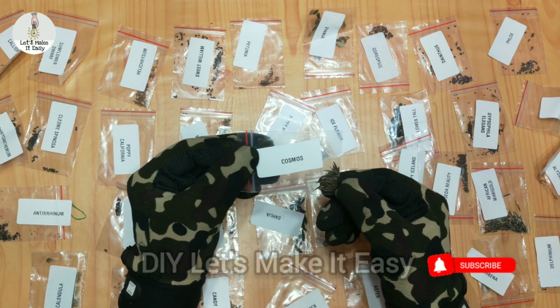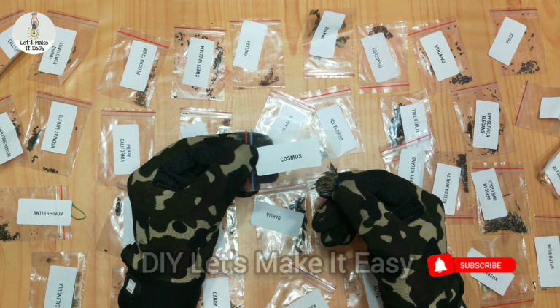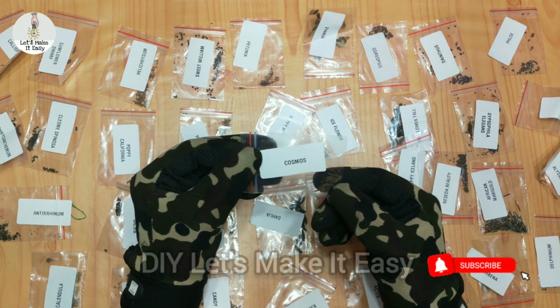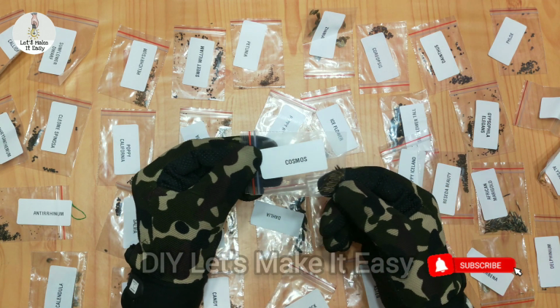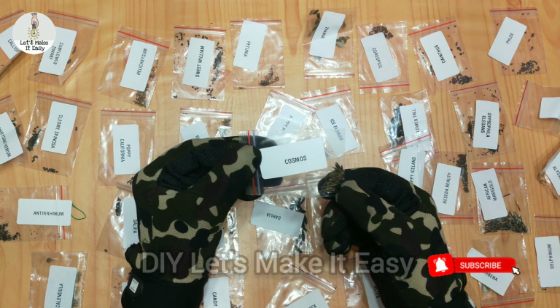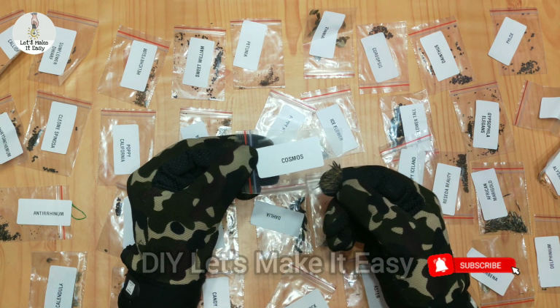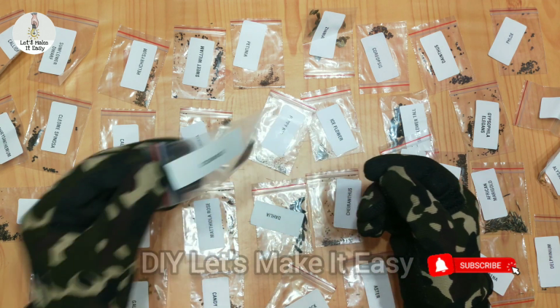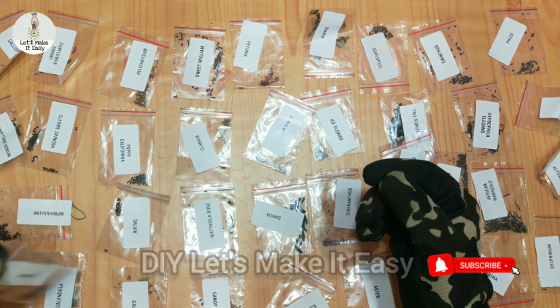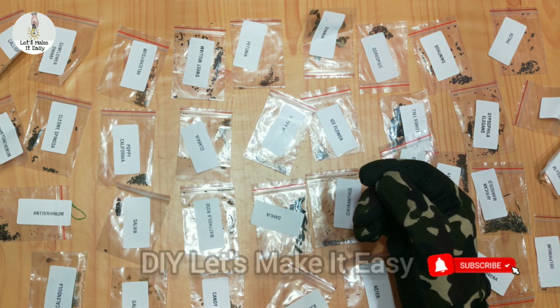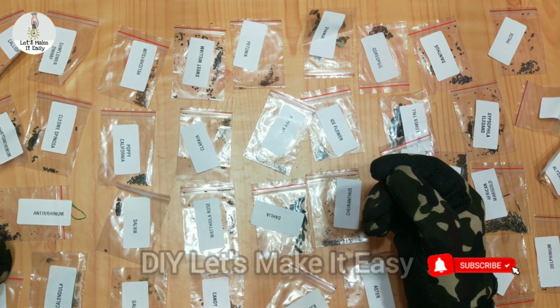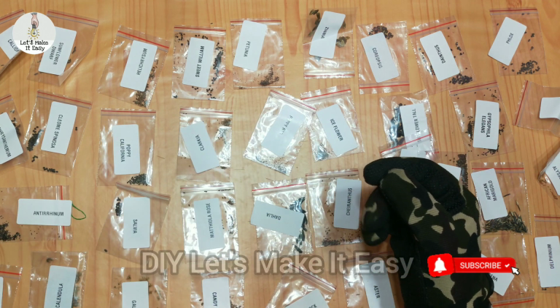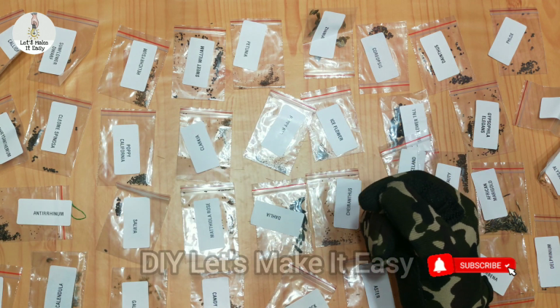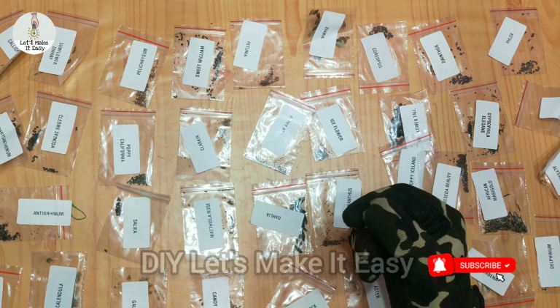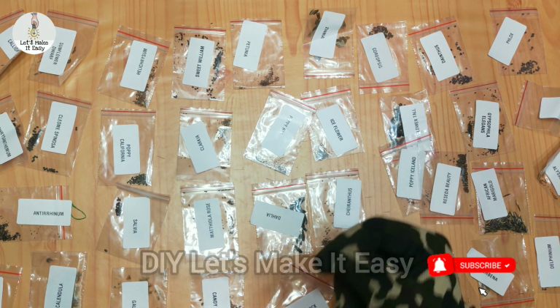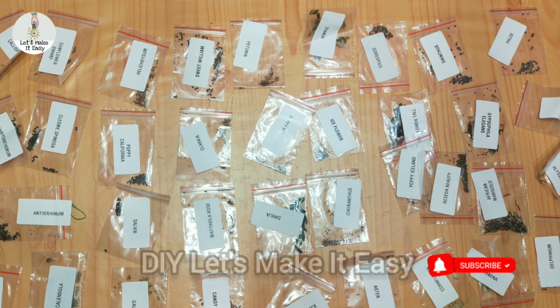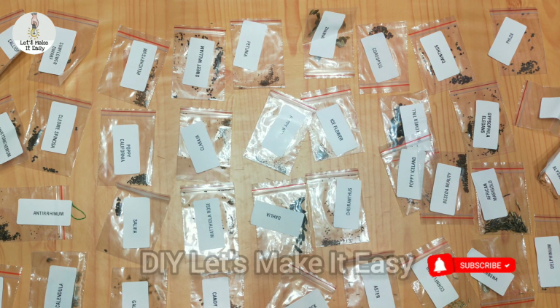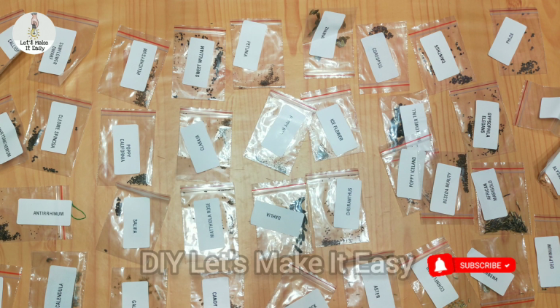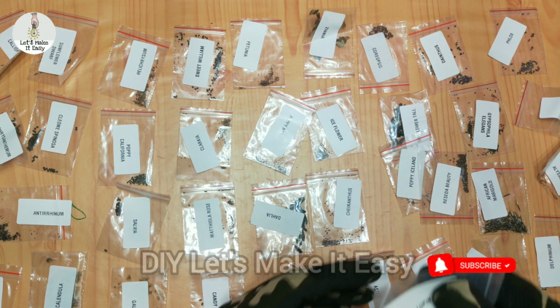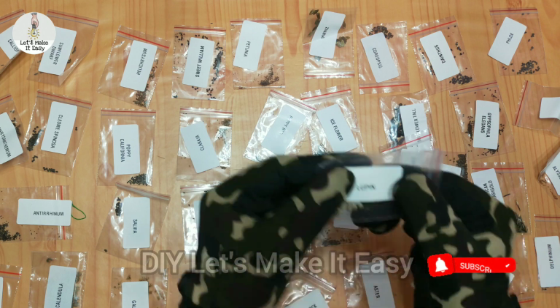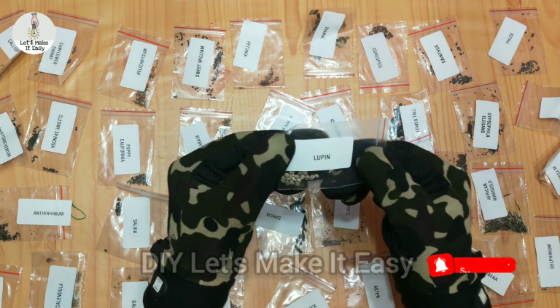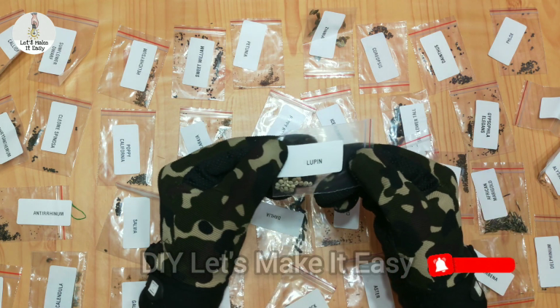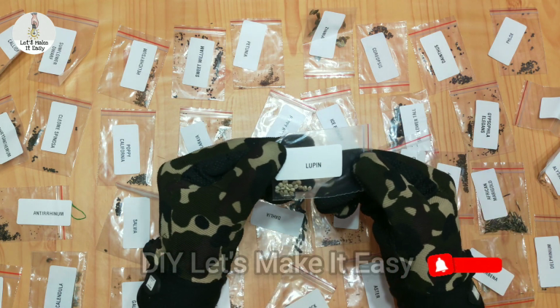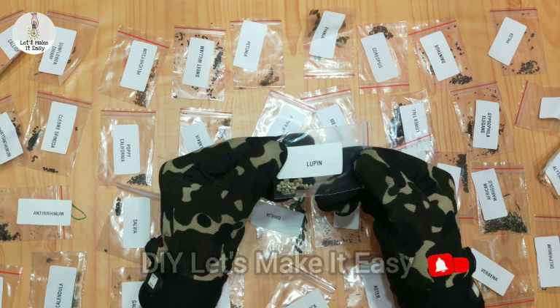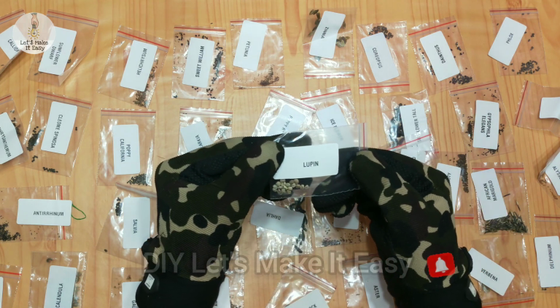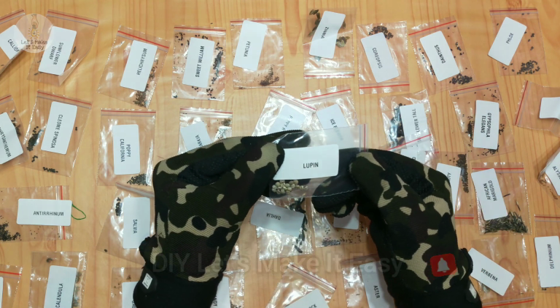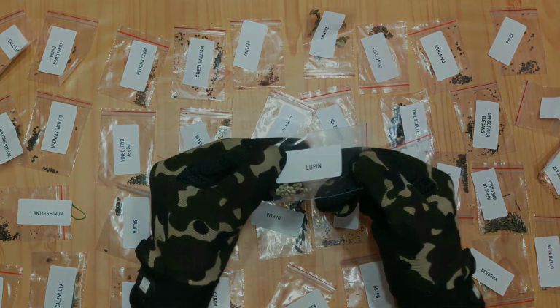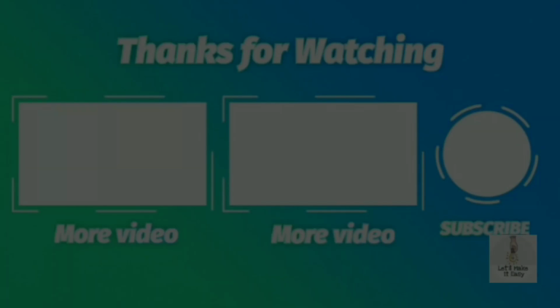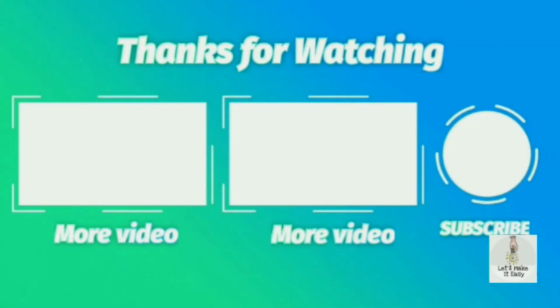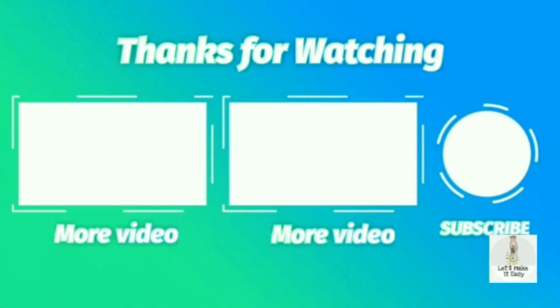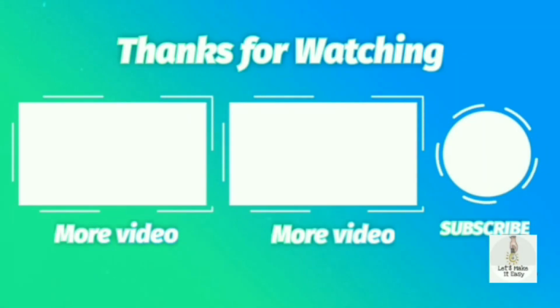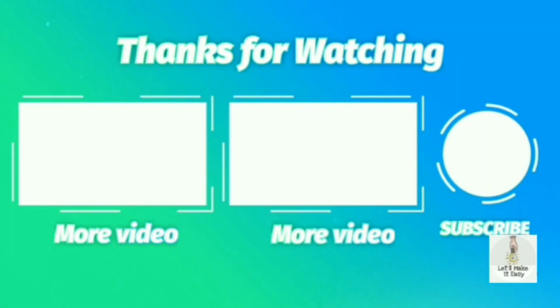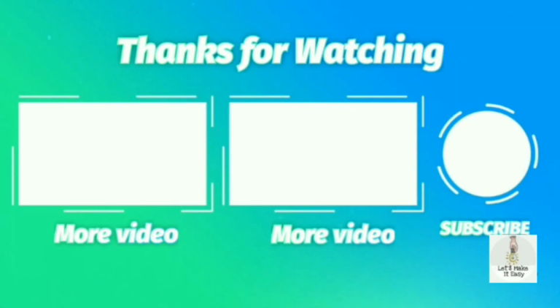If you like this video, comment, like and share. Thank you for watching.